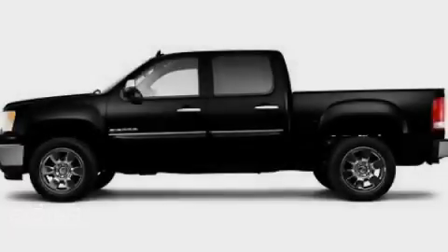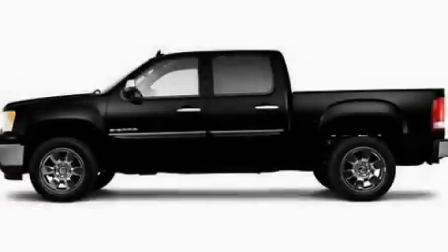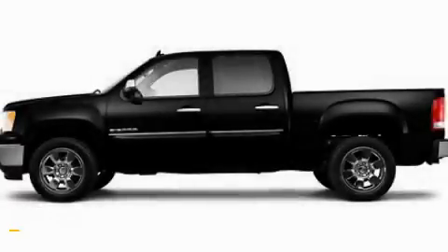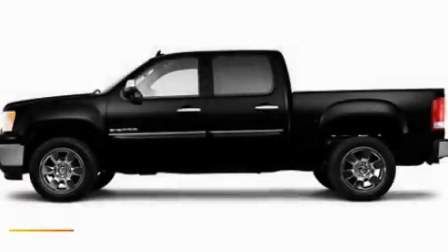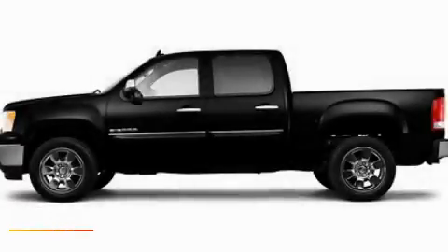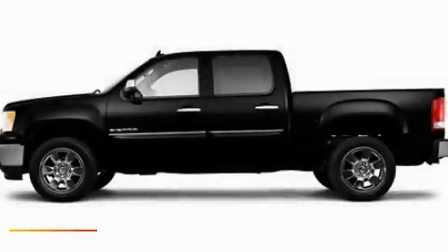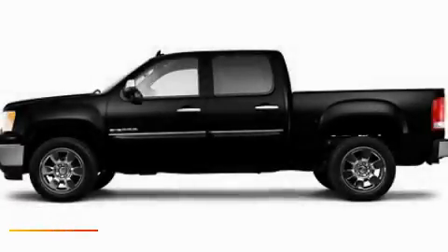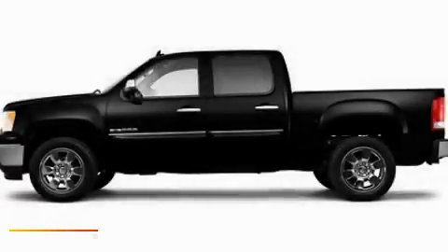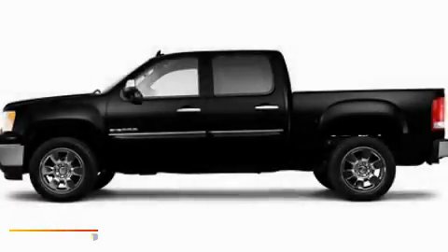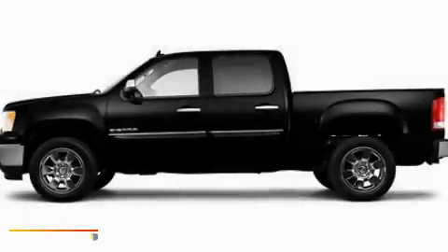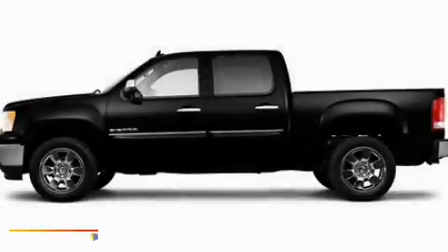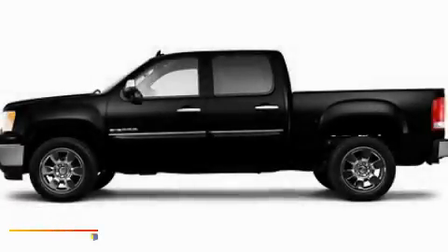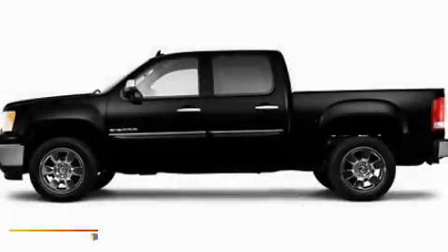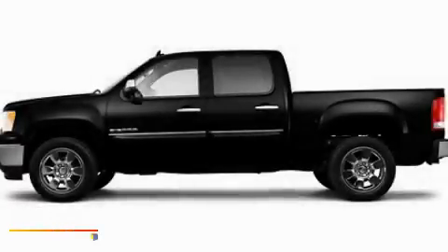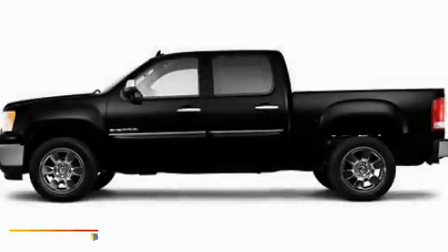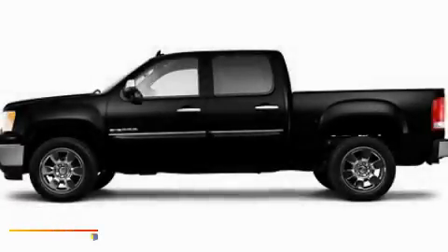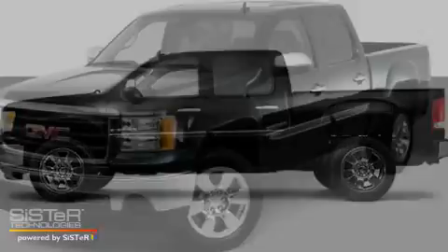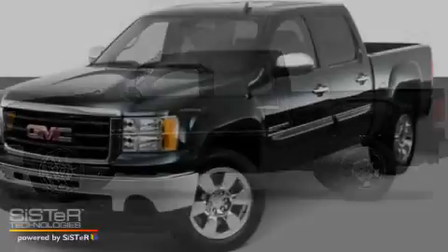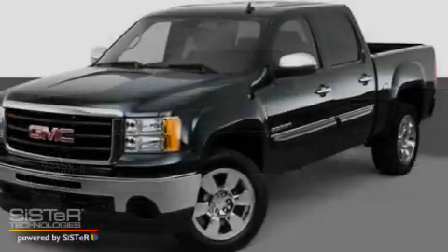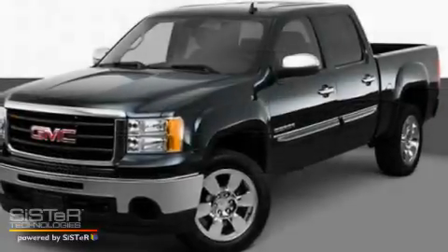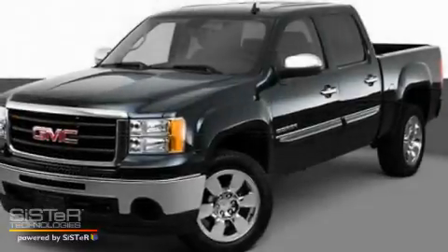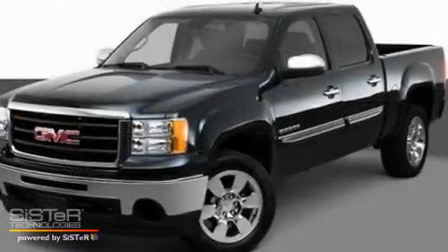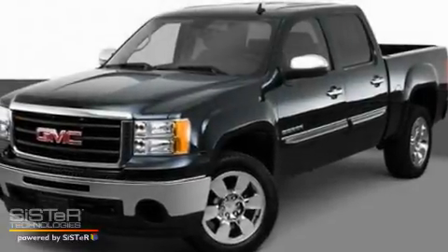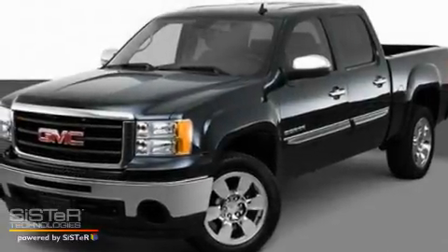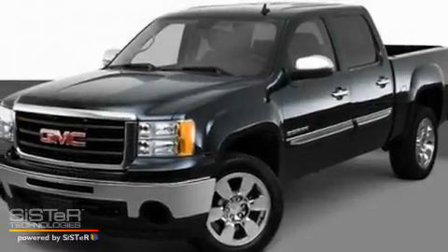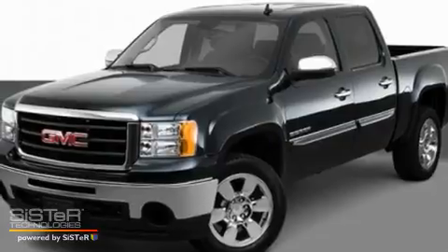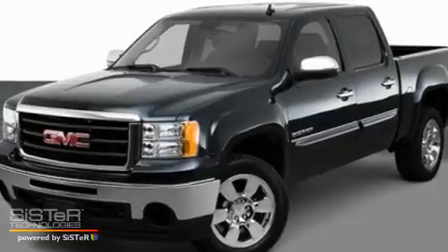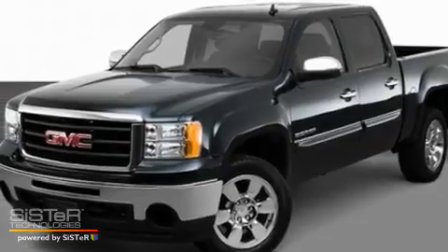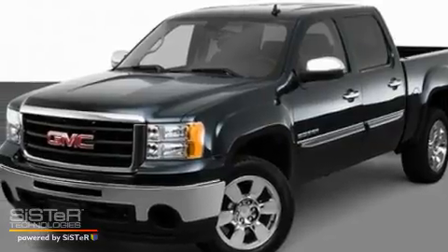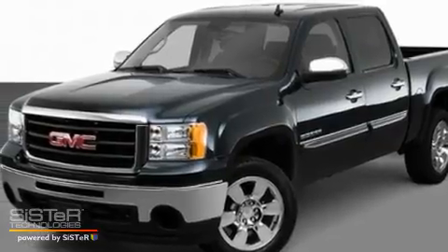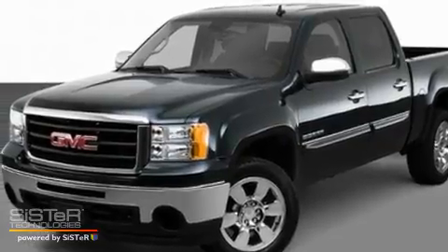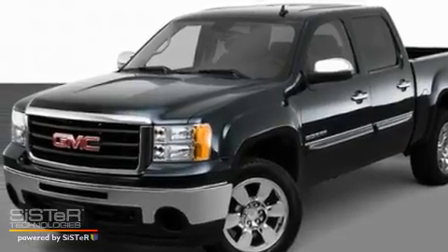This is a 2011 GMC Sierra 1500. Strong, durable, and dependable.